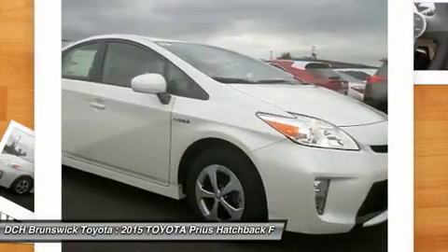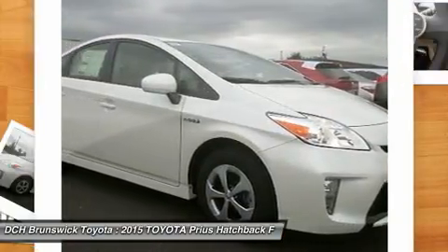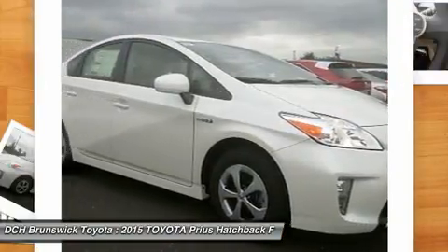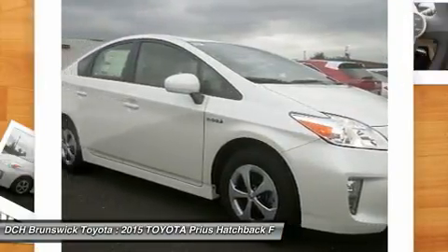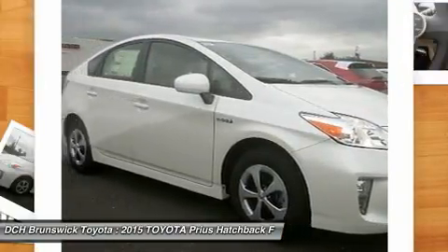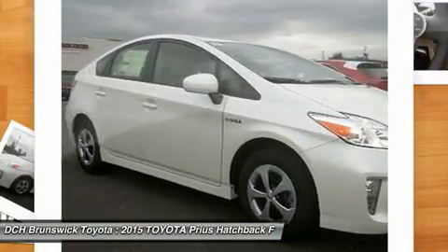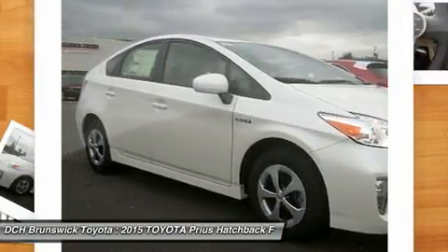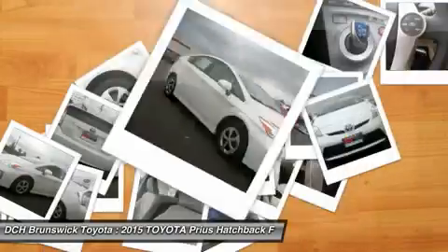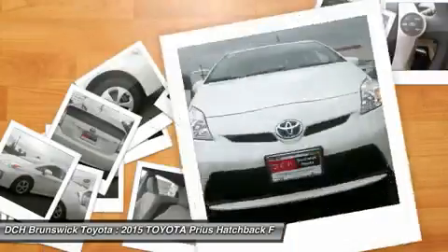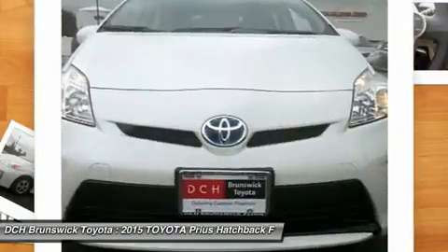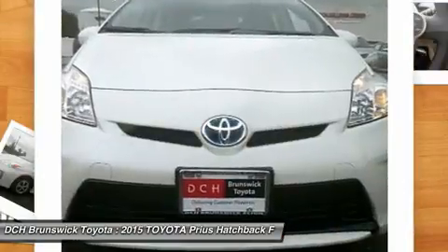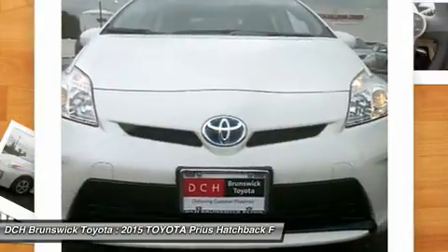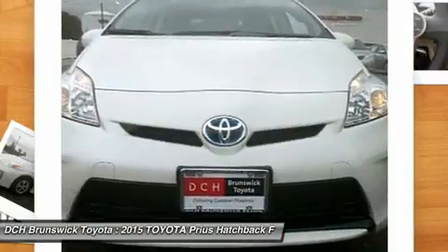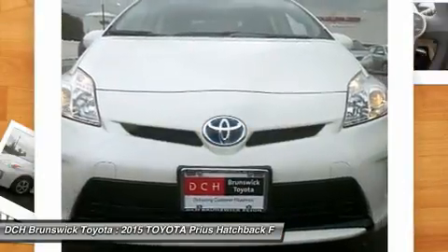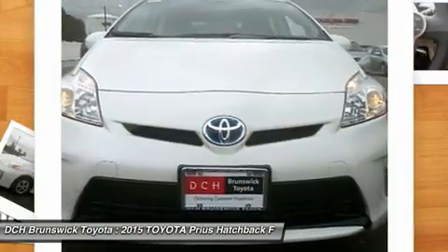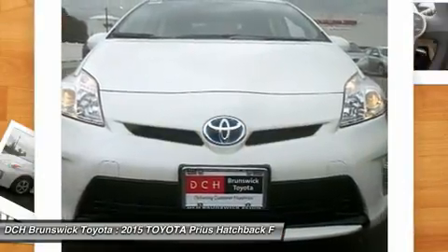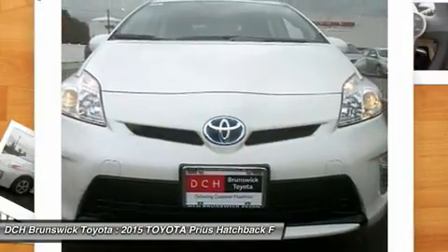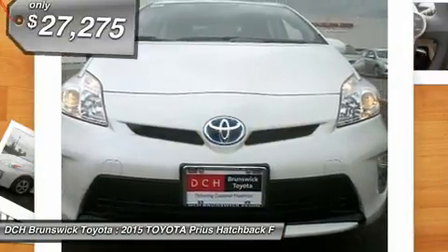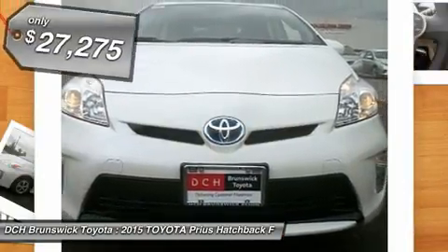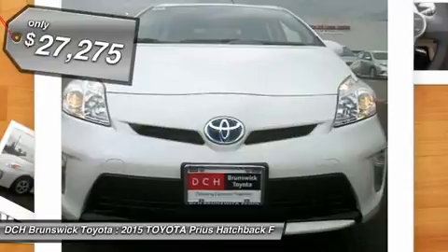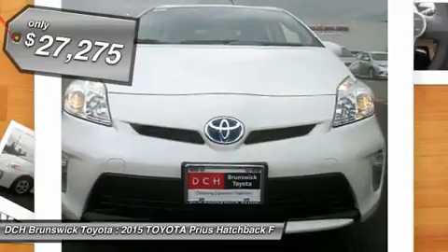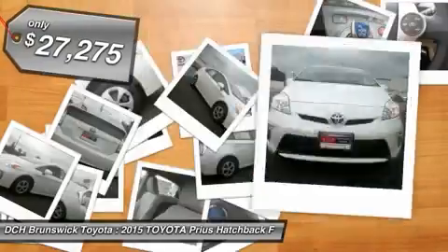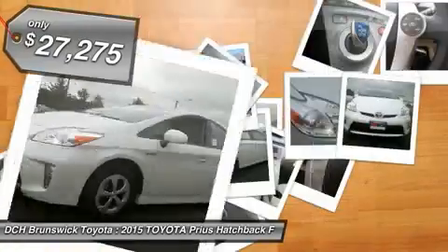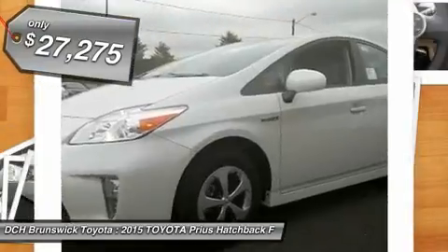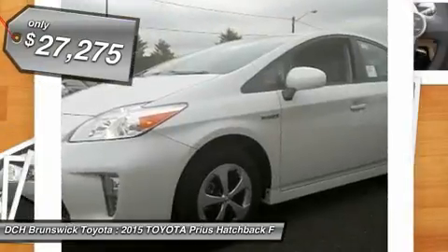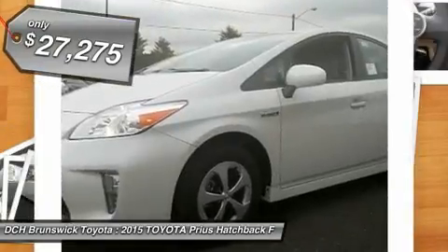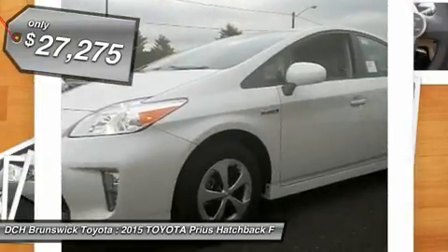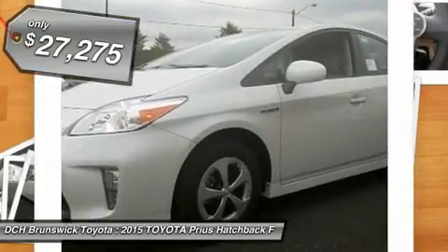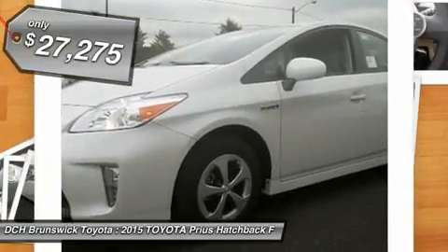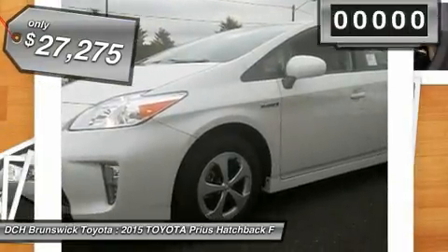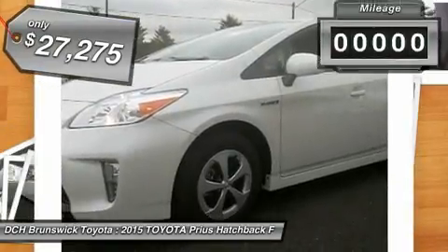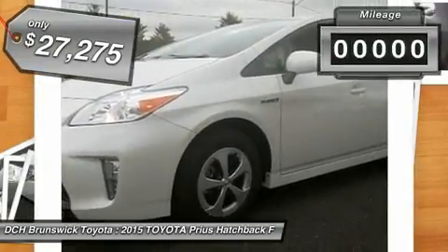One reason for its EPA-estimated combined 50 miles per gallon rating and is priced below $30,000.